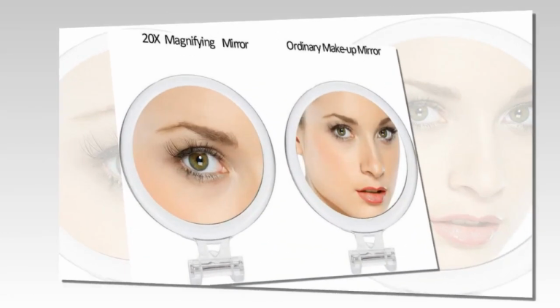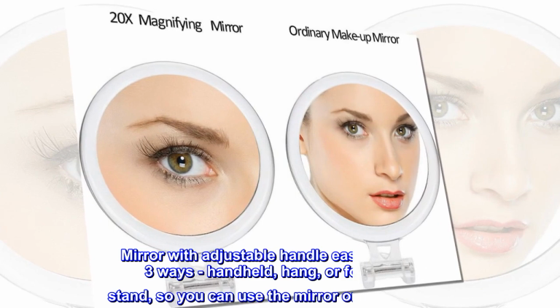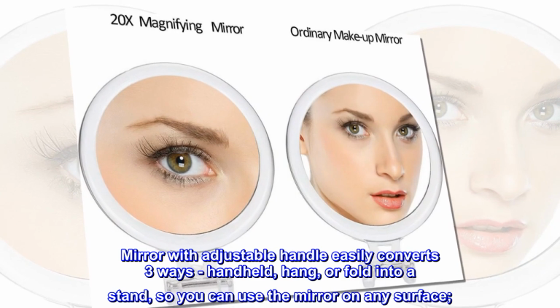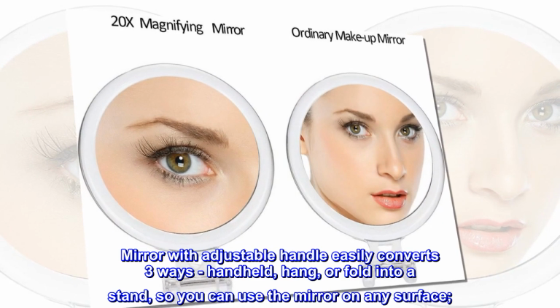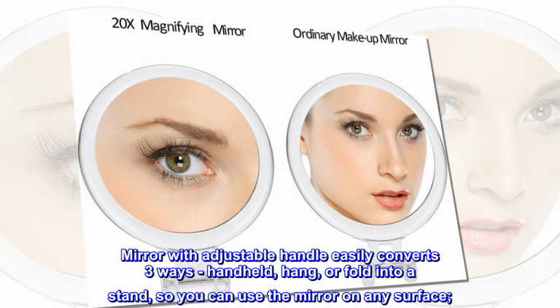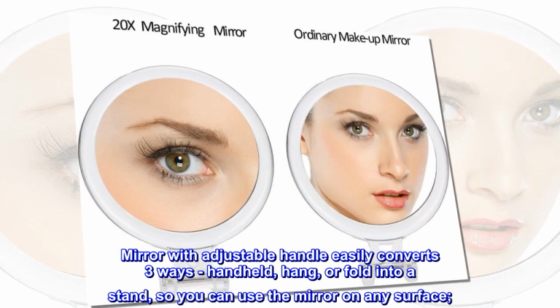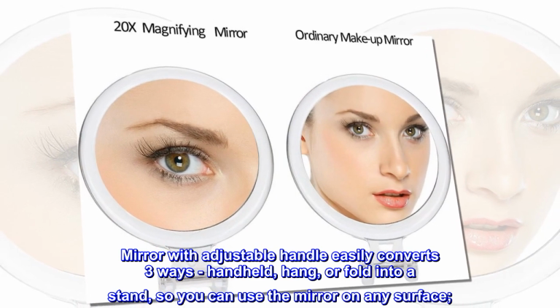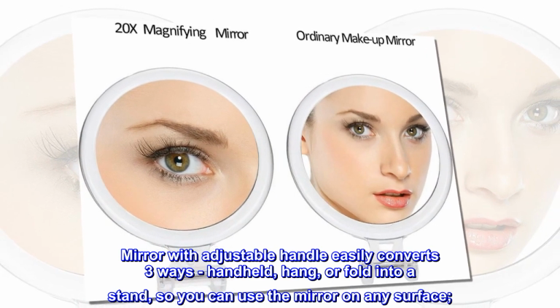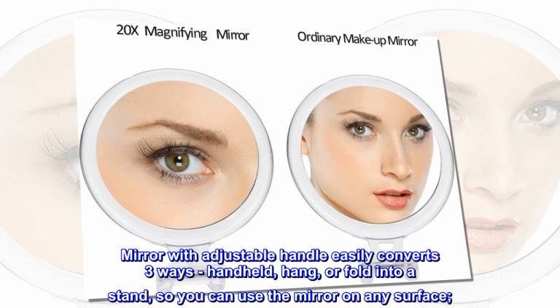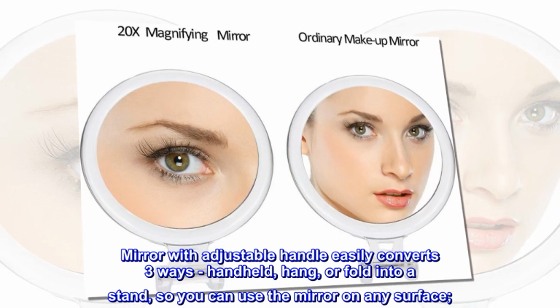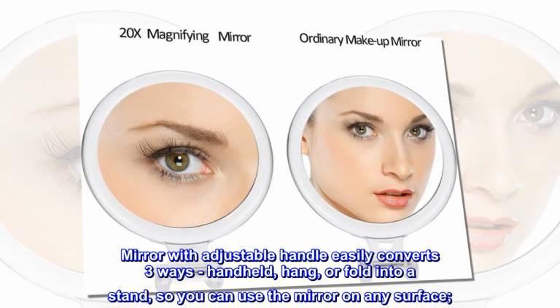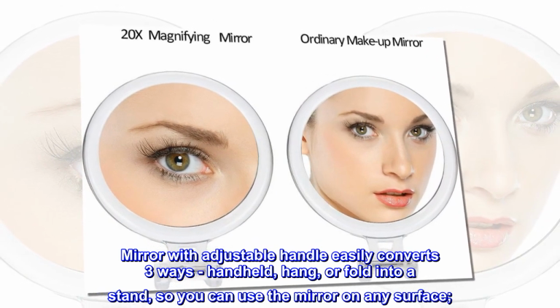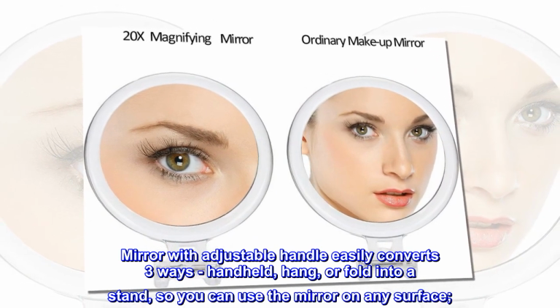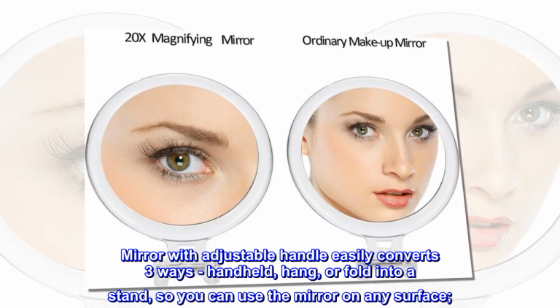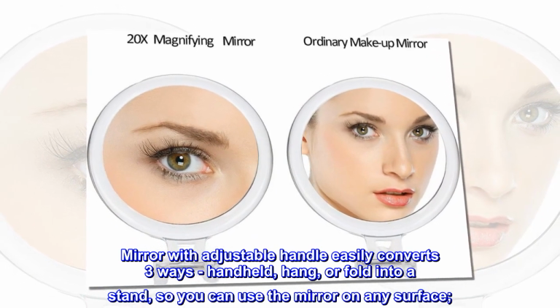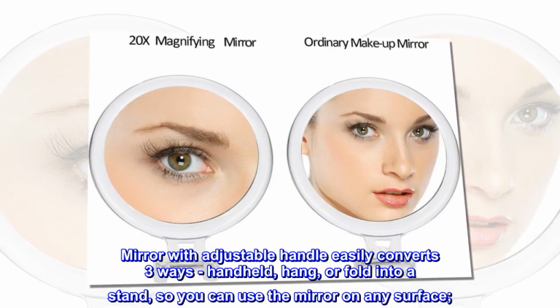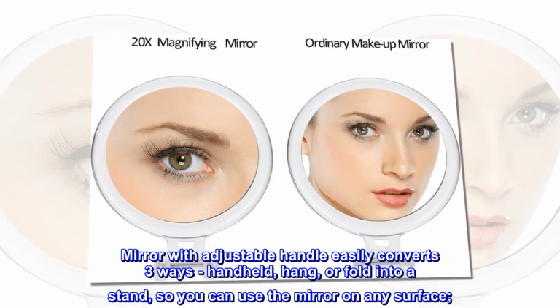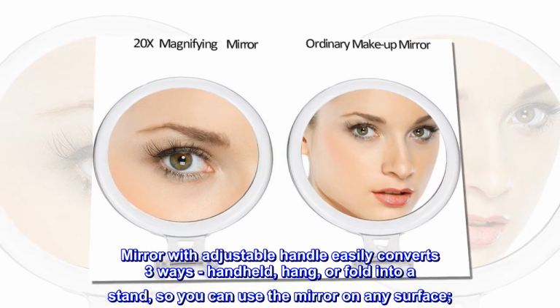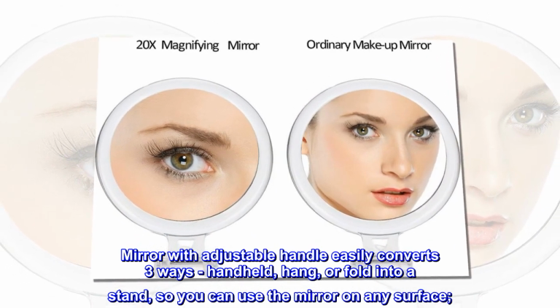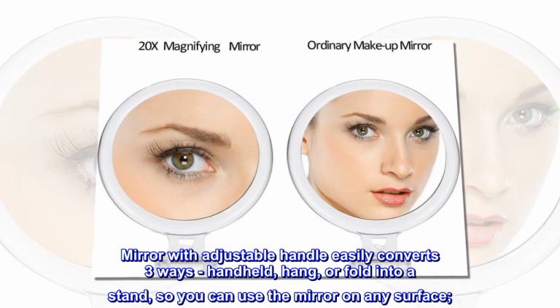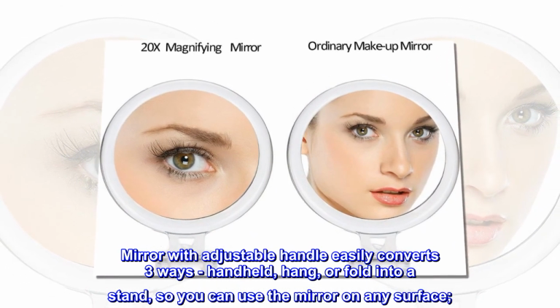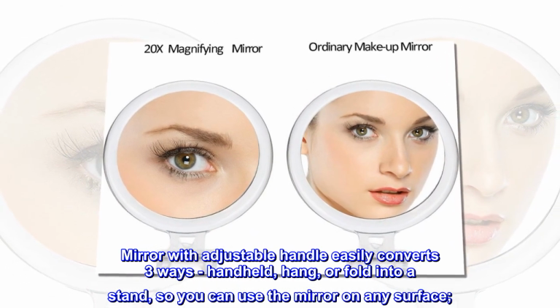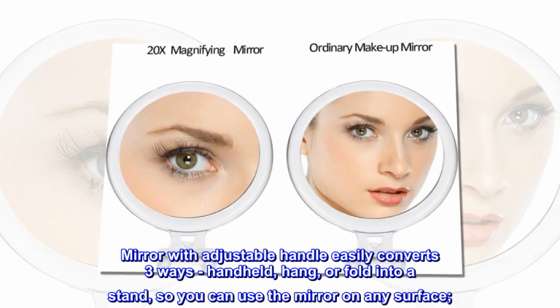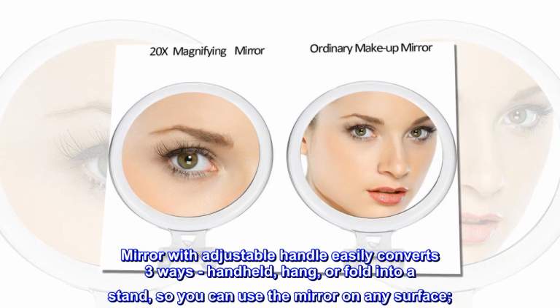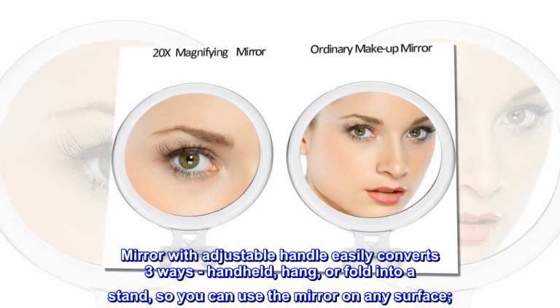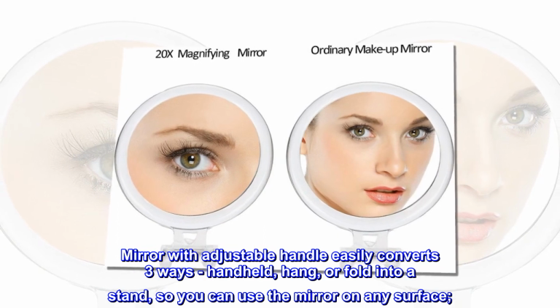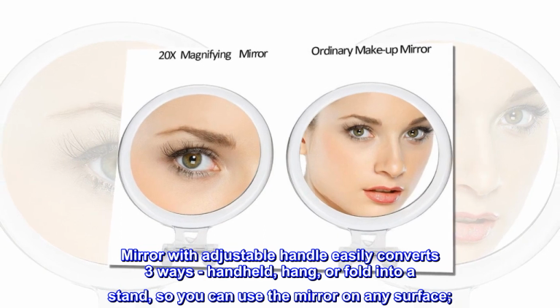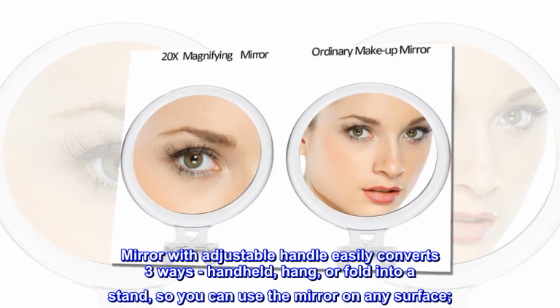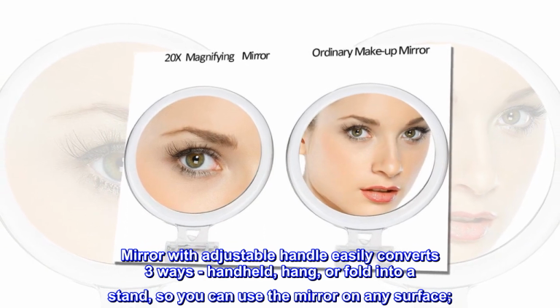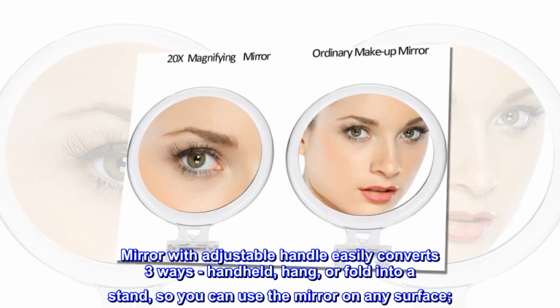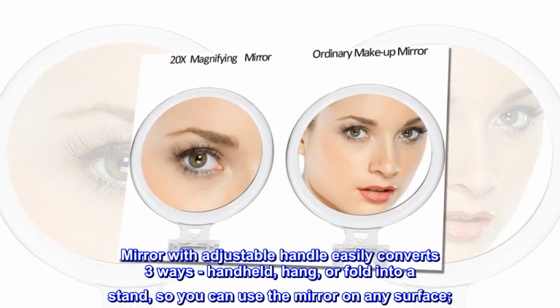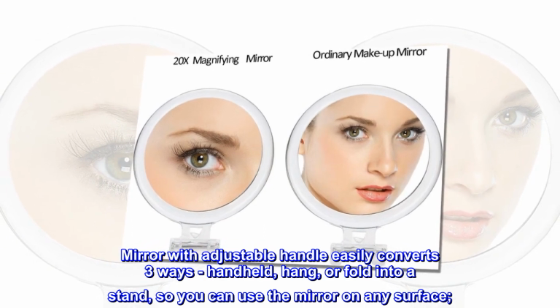Mirror with adjustable handle easily converts three ways: handheld, hang, or fold into a stand, so you can use the mirror on any surface.